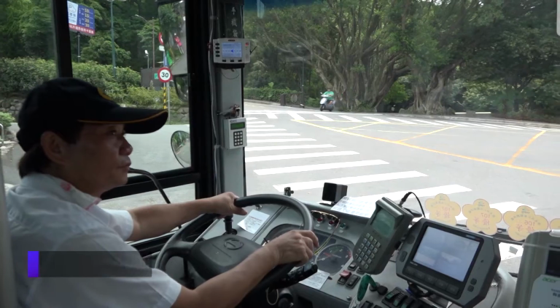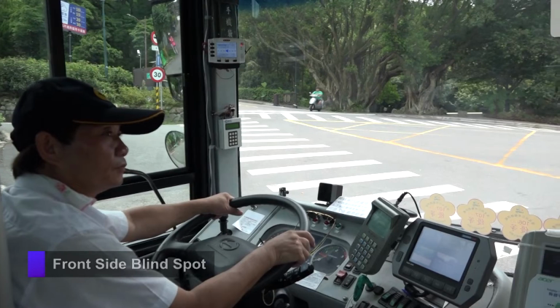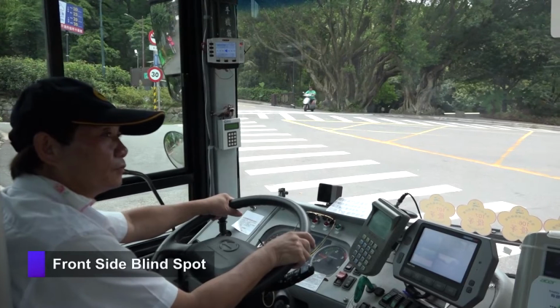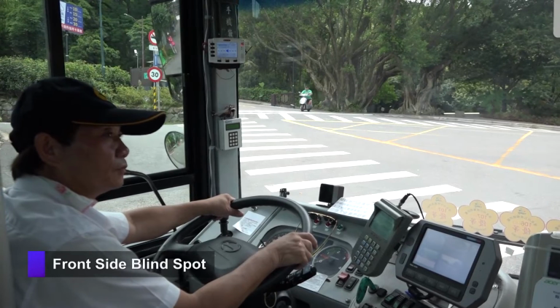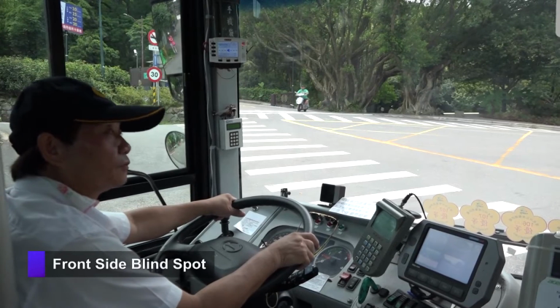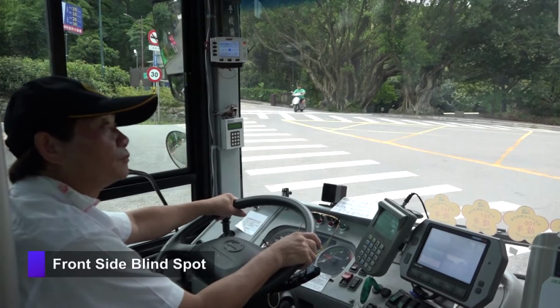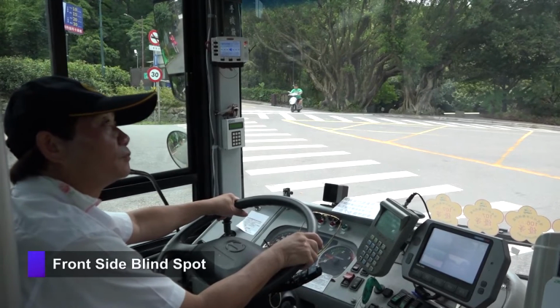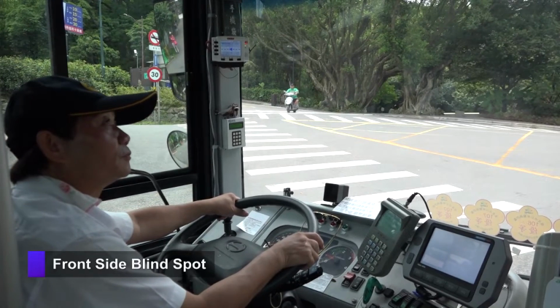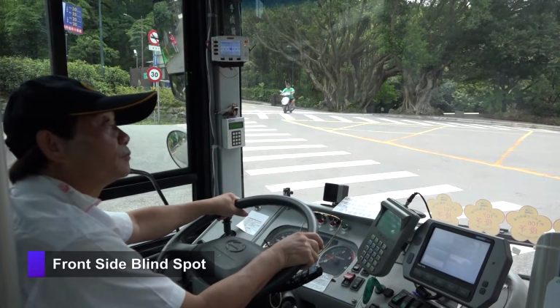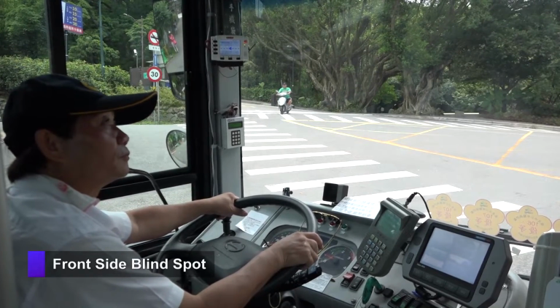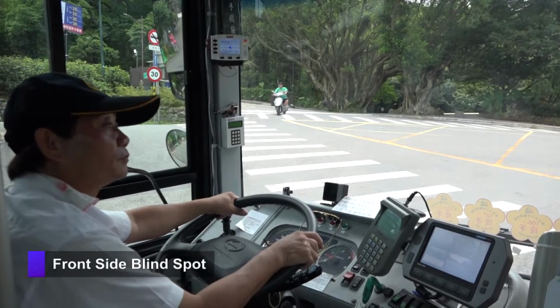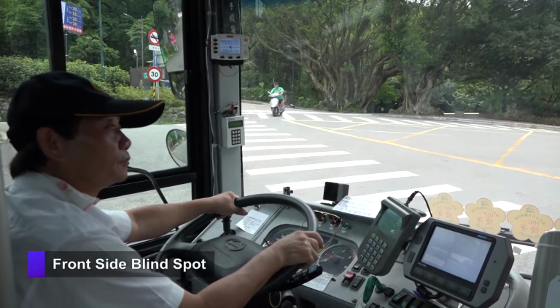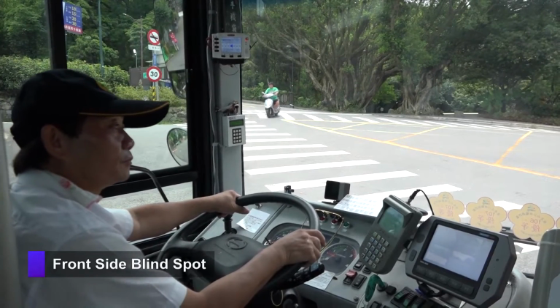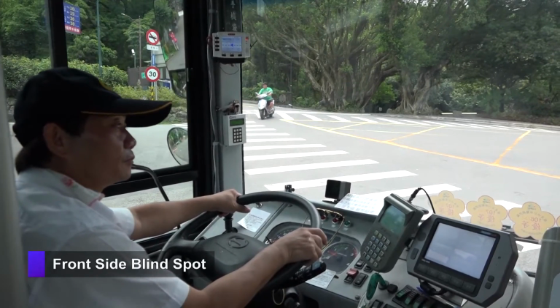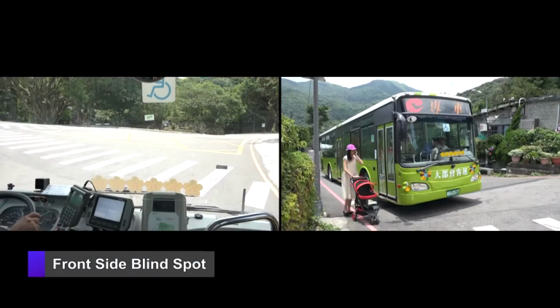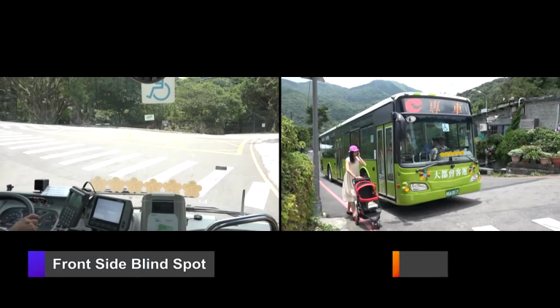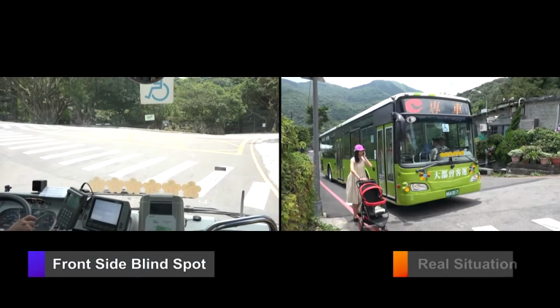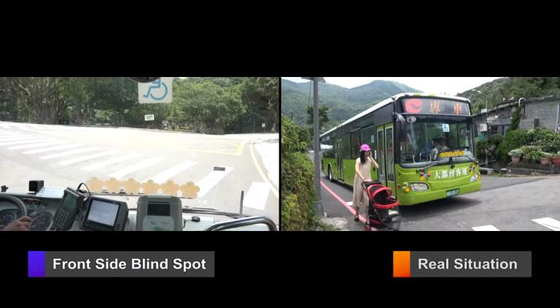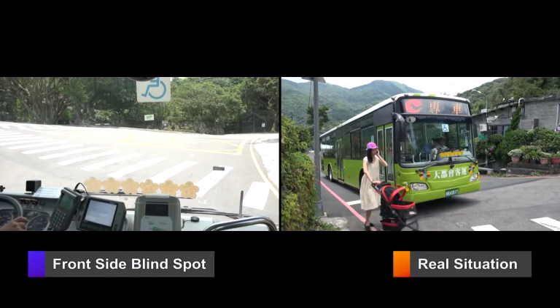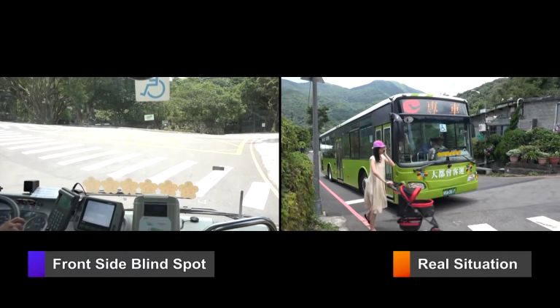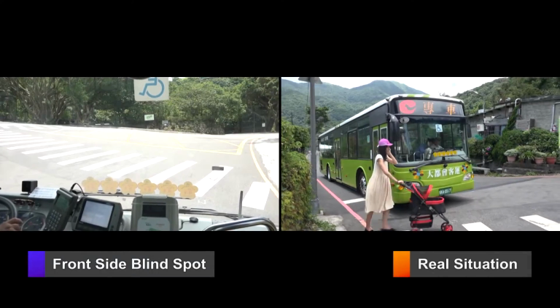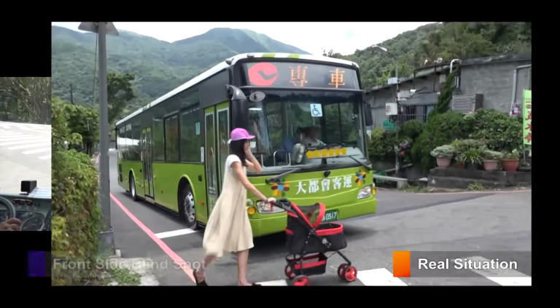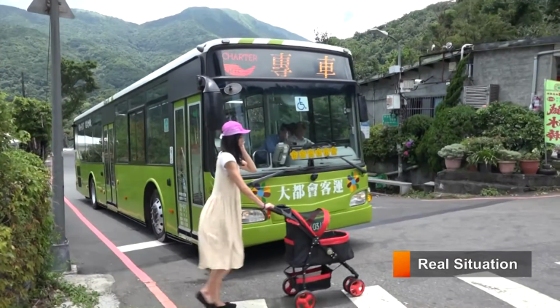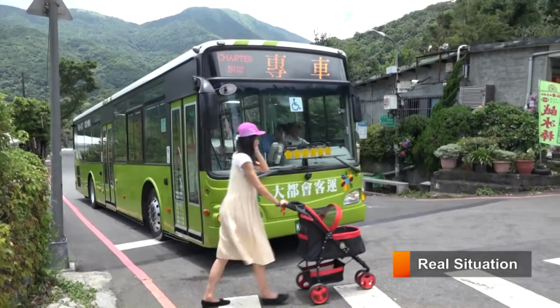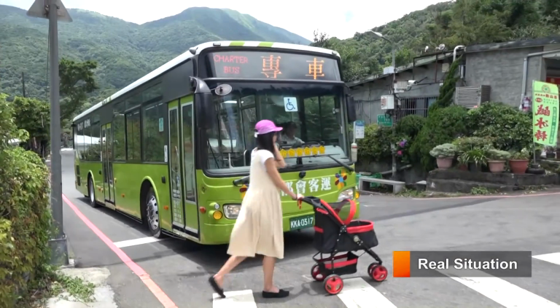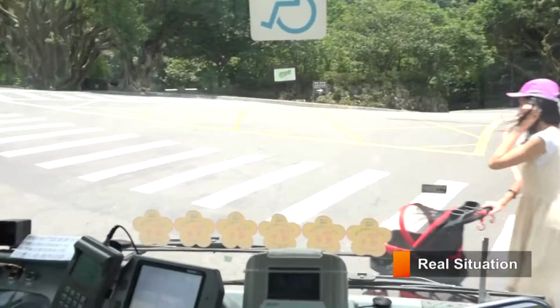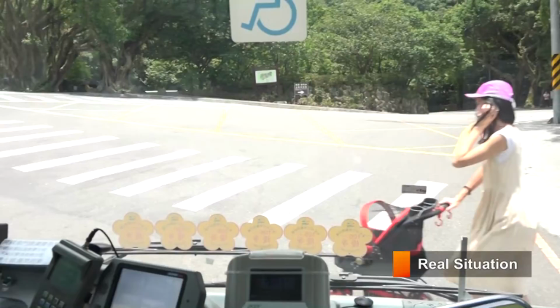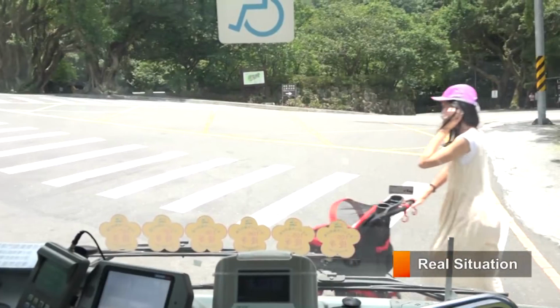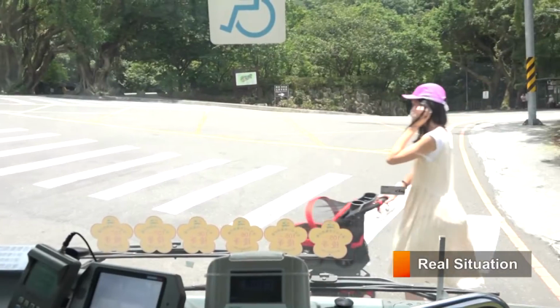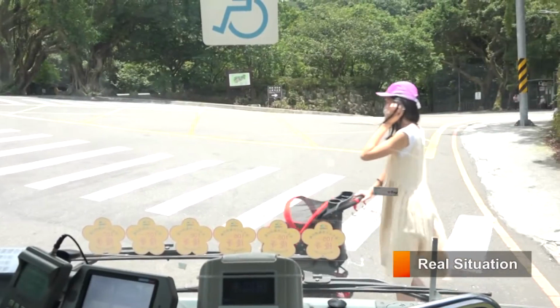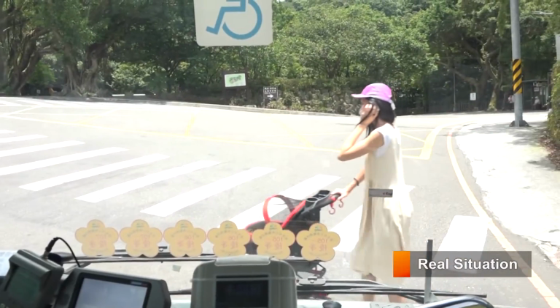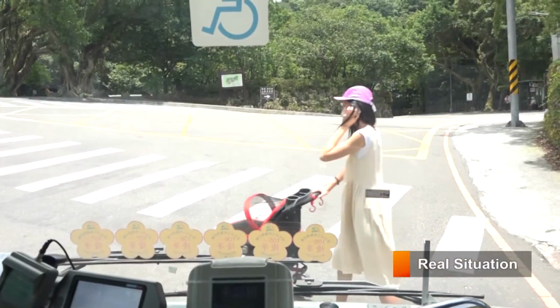Most drivers are confident with their view to the front. However, the fatal blind spots hidden in front may result in severe collisions.